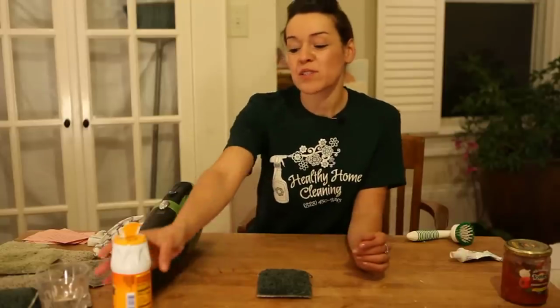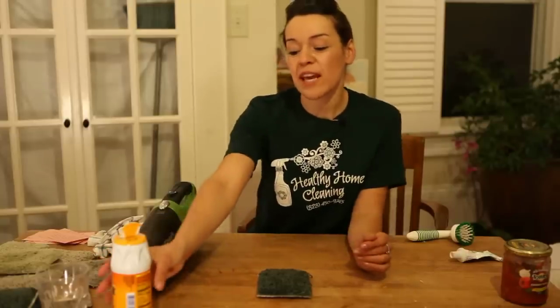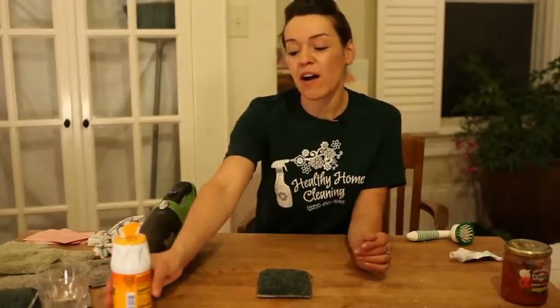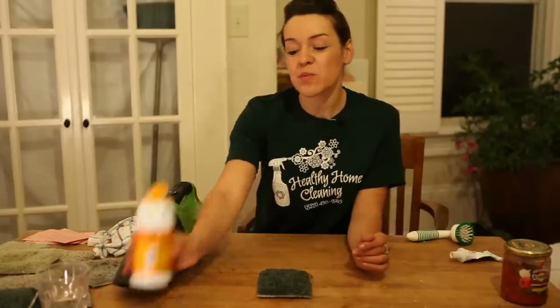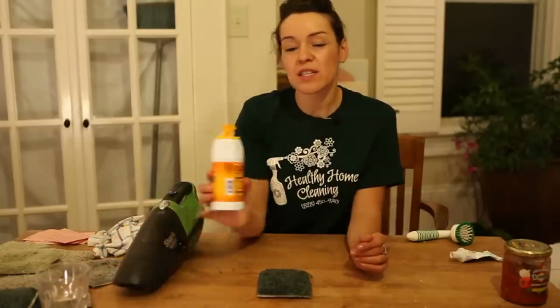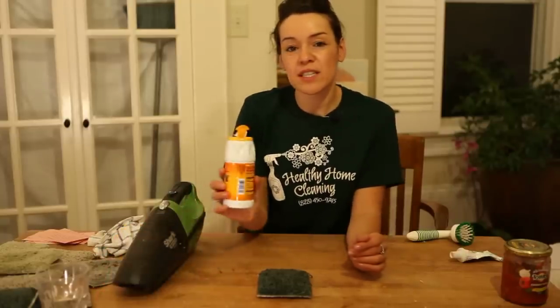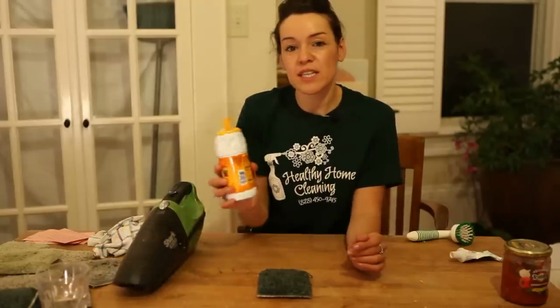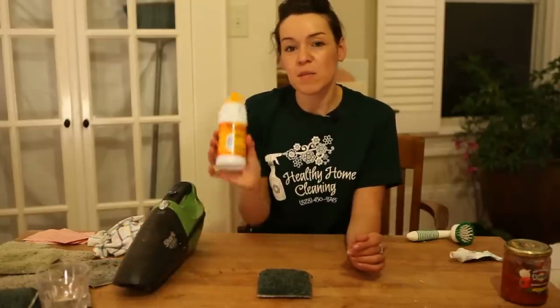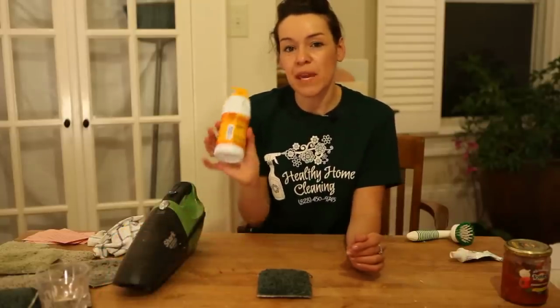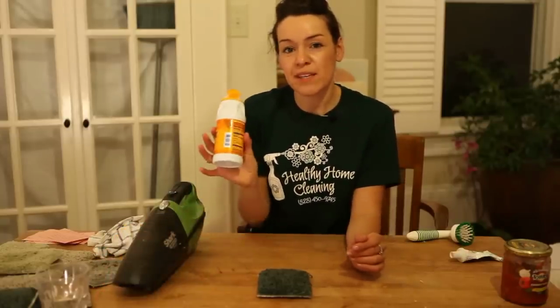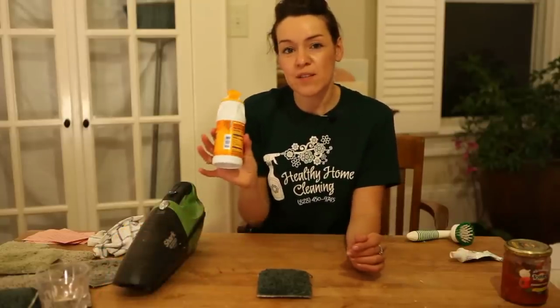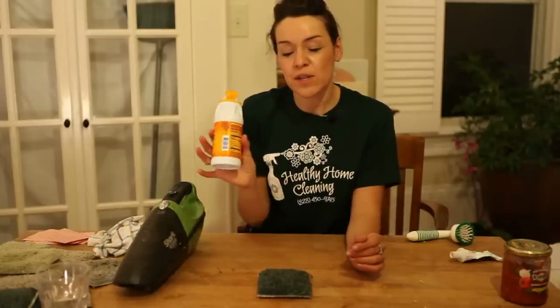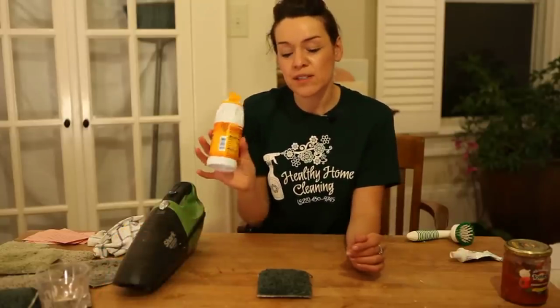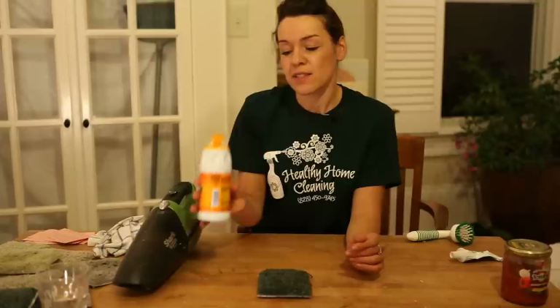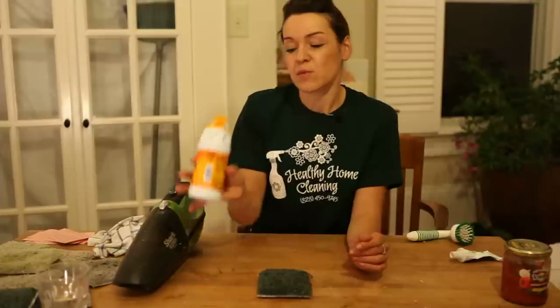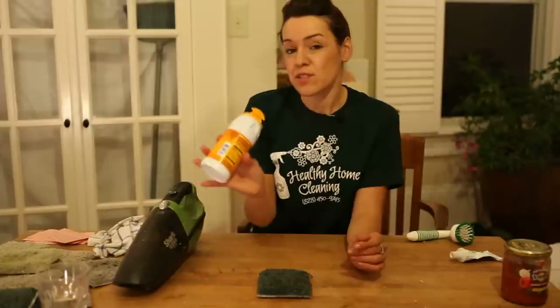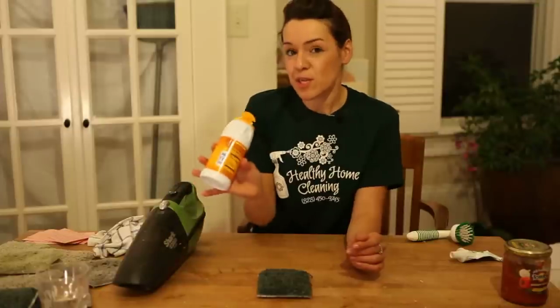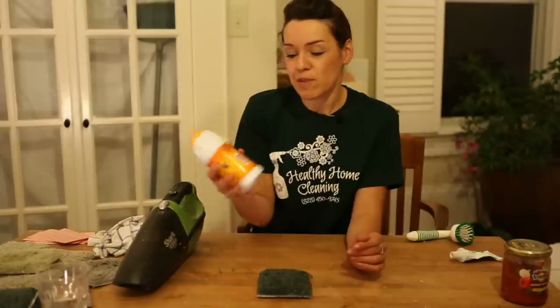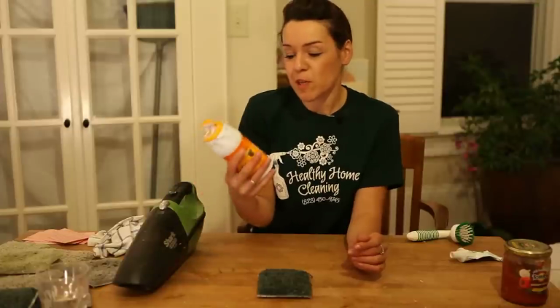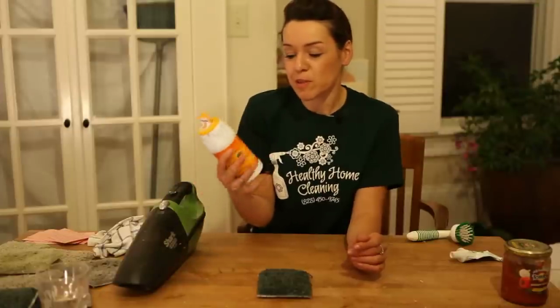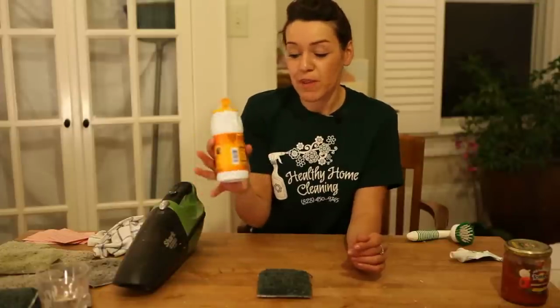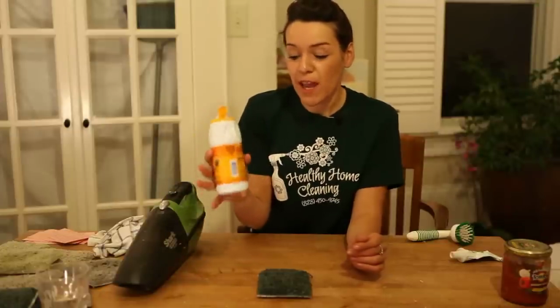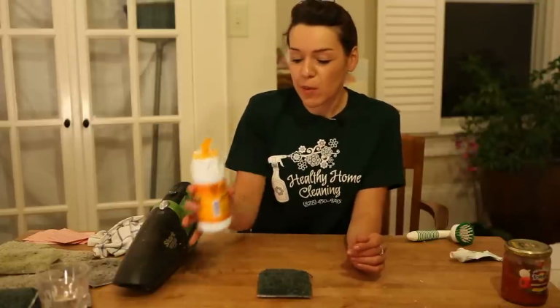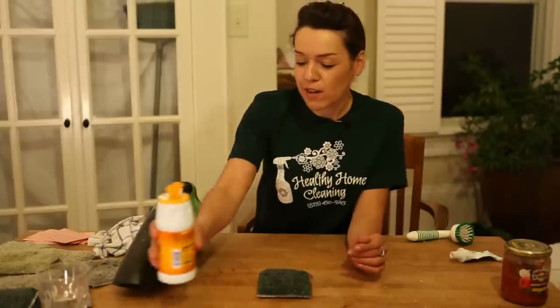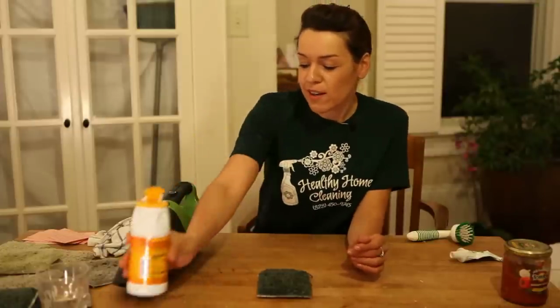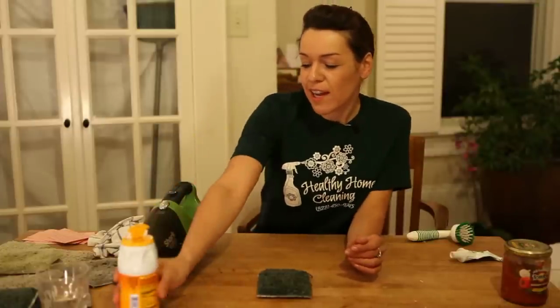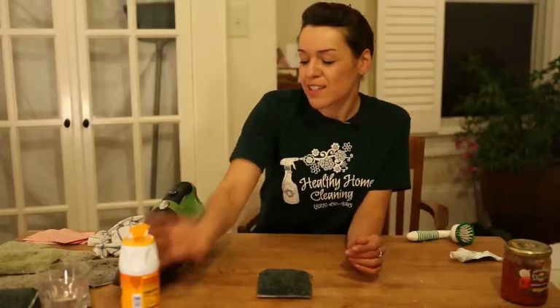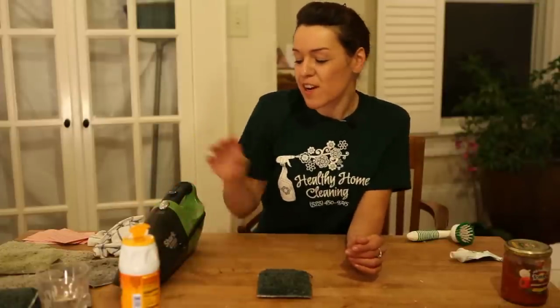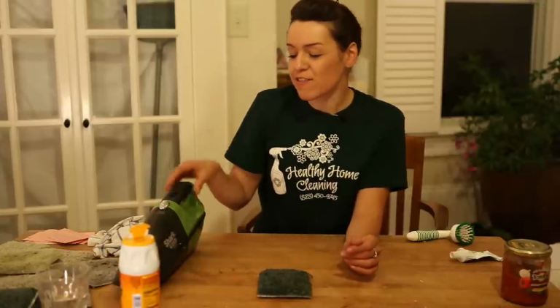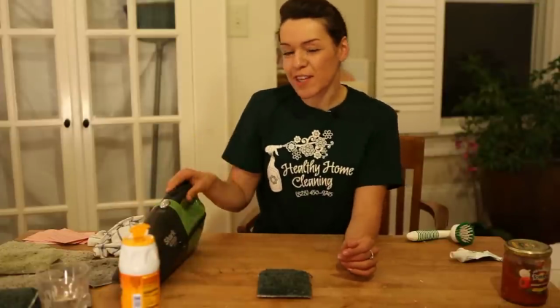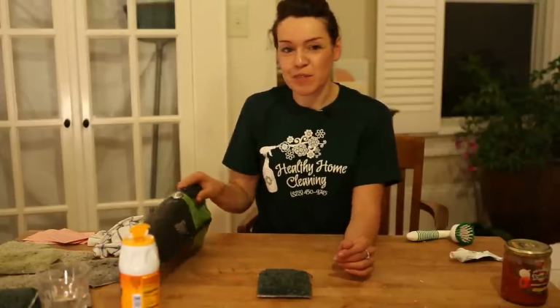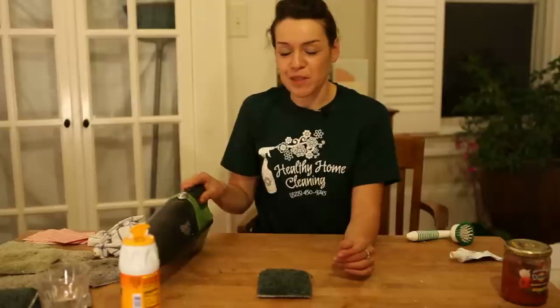Today all we're going to need is some baking soda, which is cheap and available anywhere, and a vacuum cleaner.